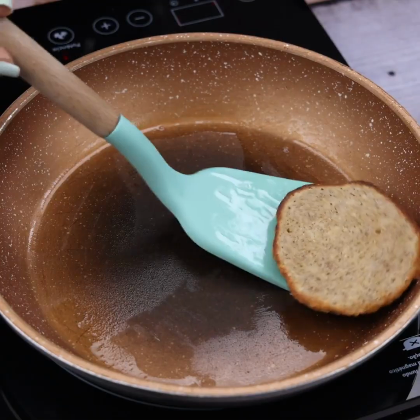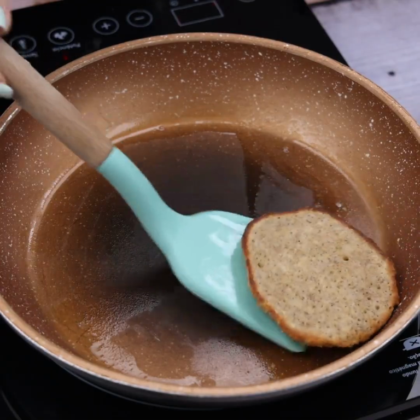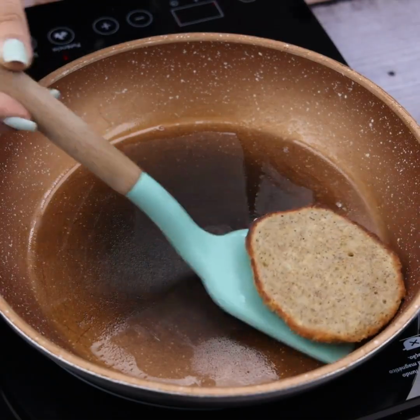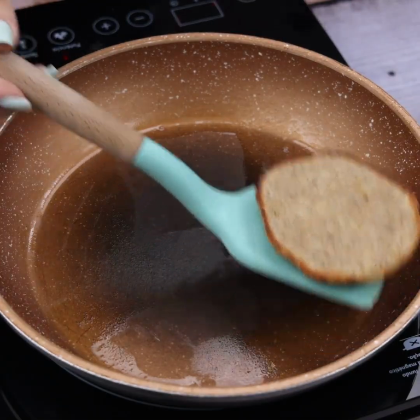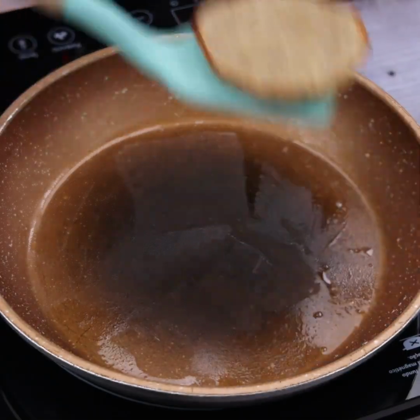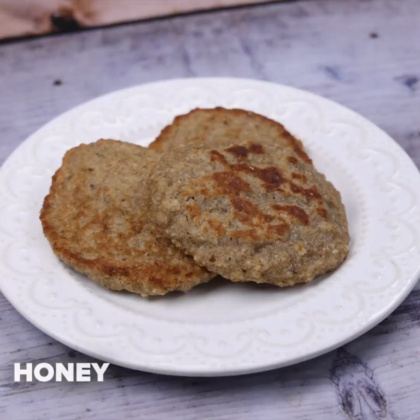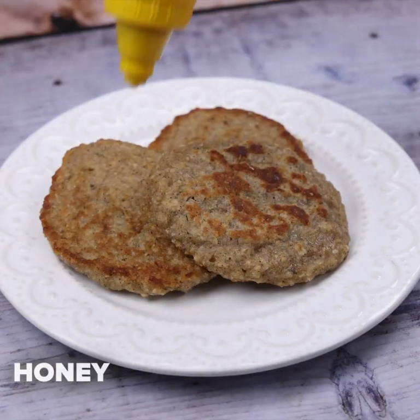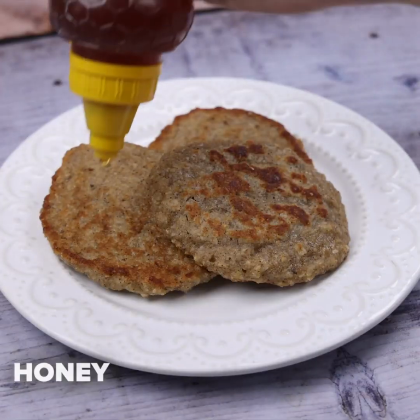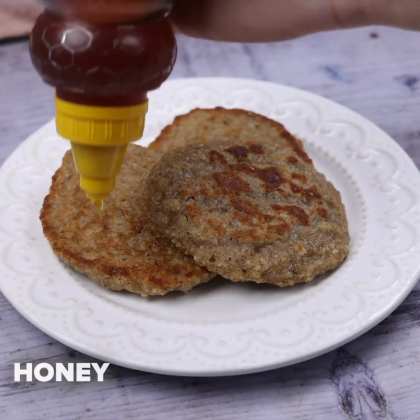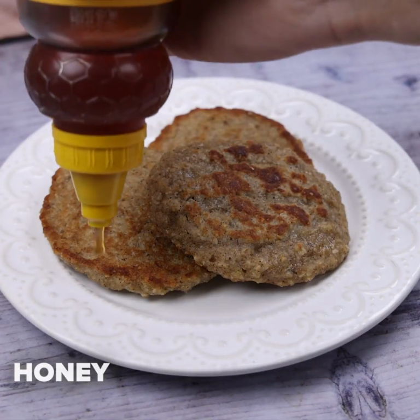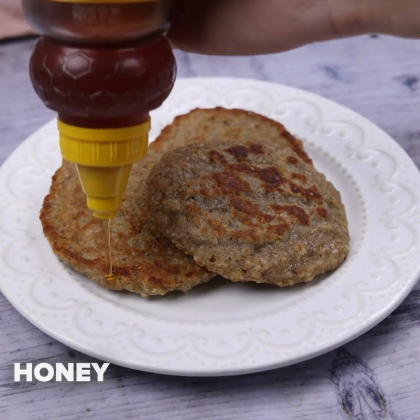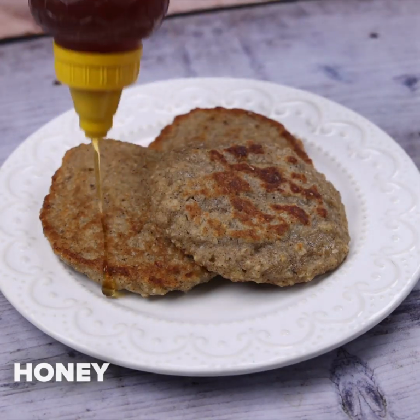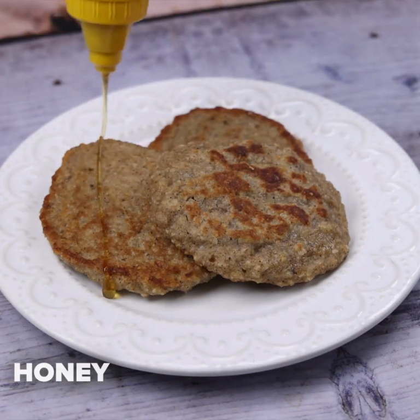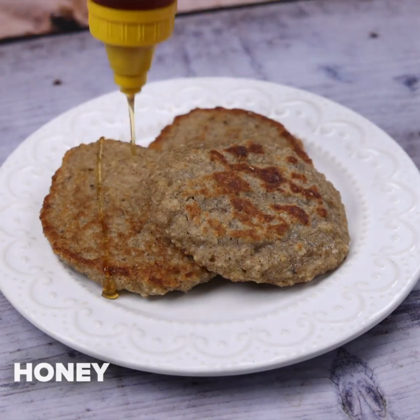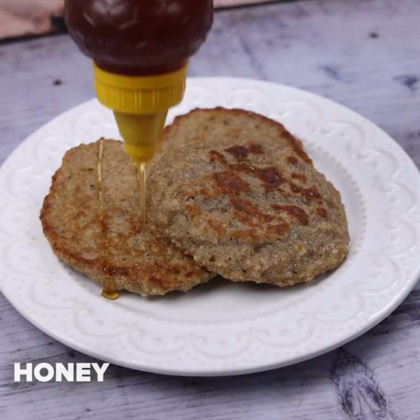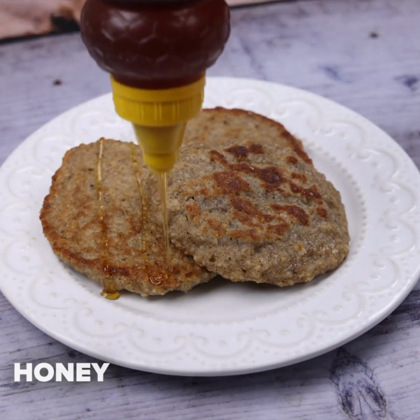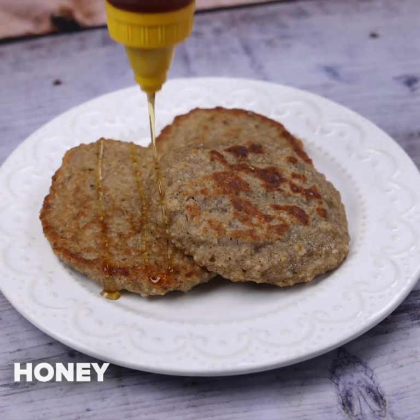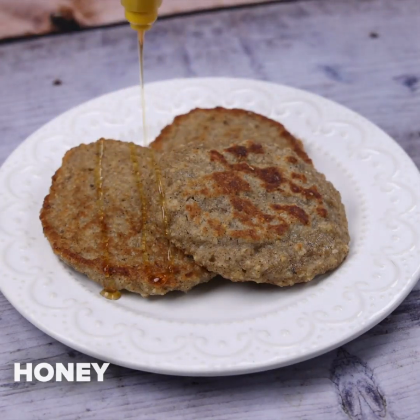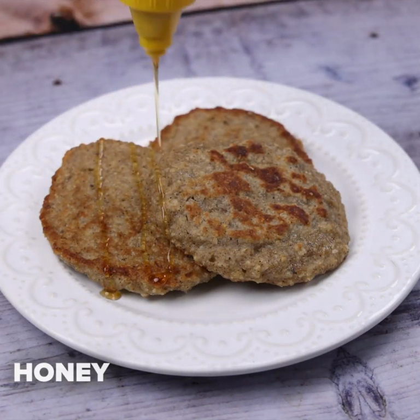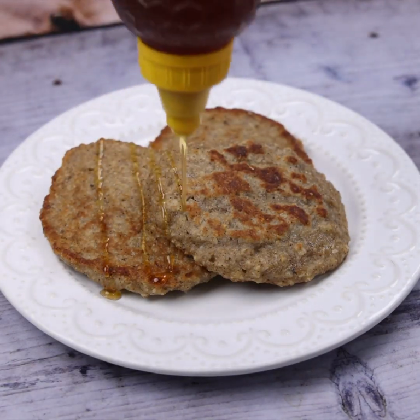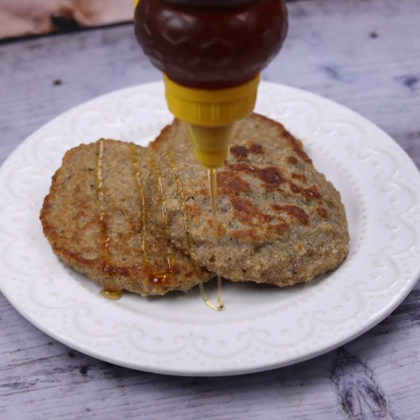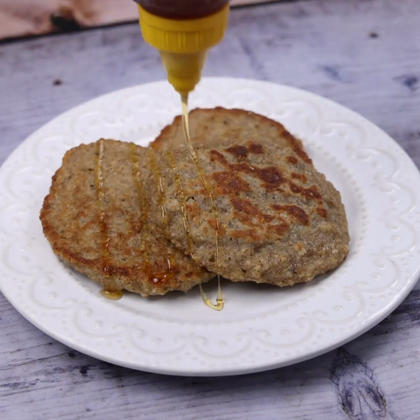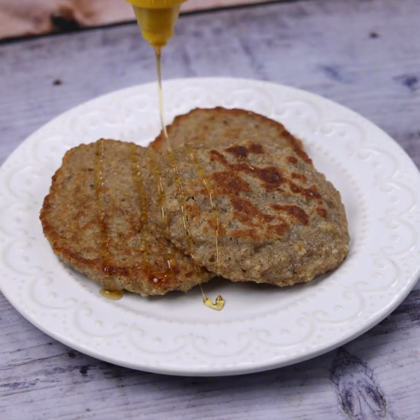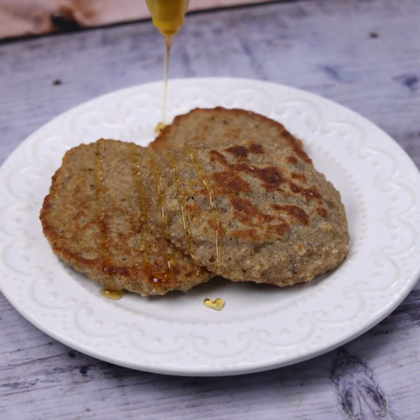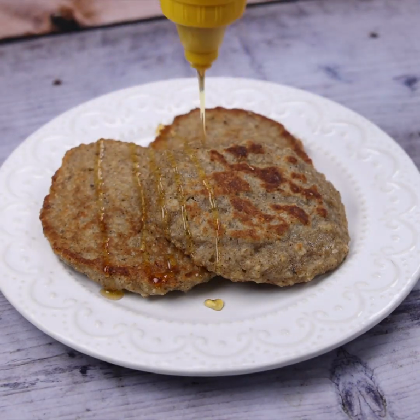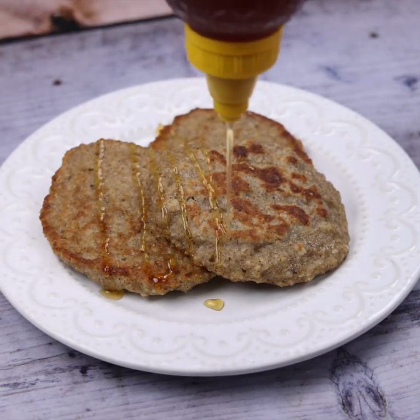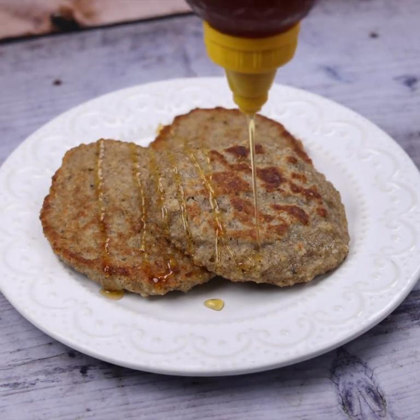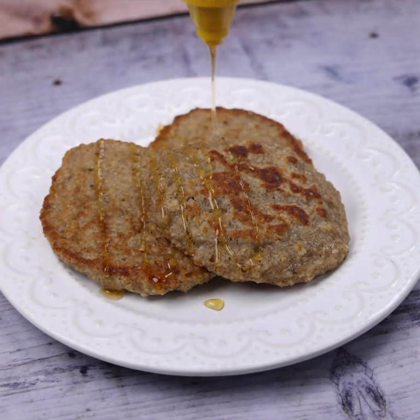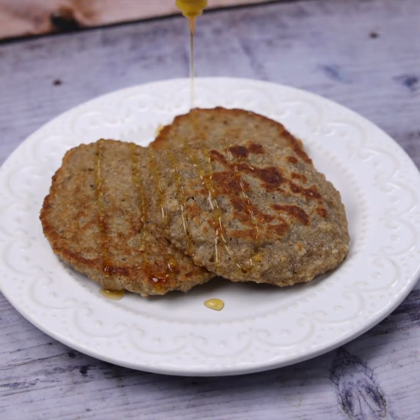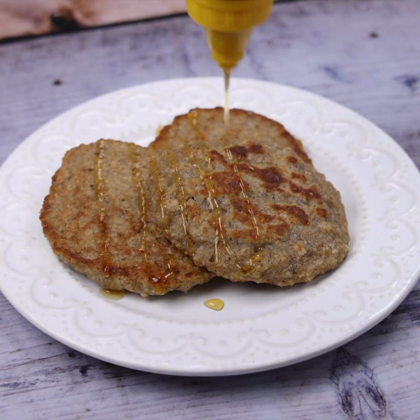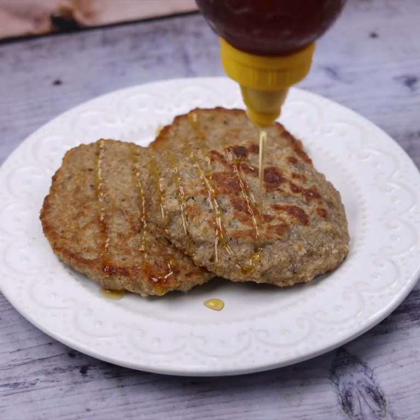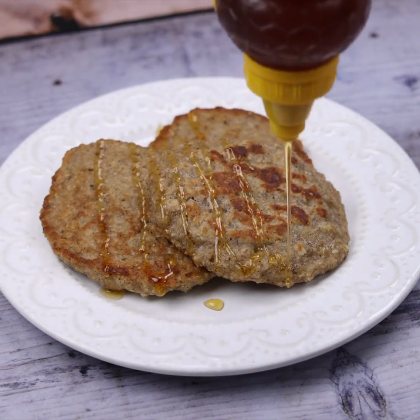Finally, I will put some honey on top of our recipe, but this part is optional — you can use the amount you want.